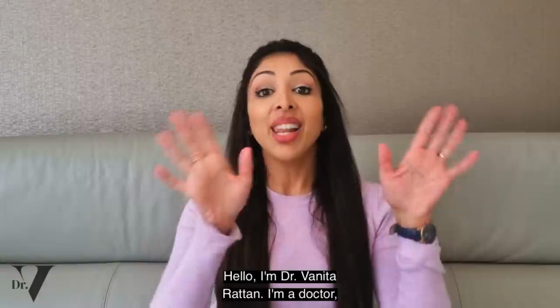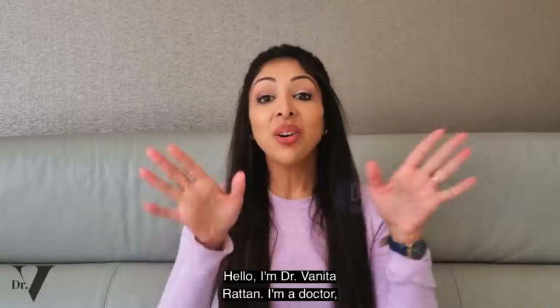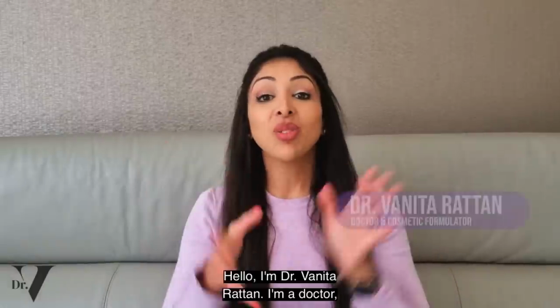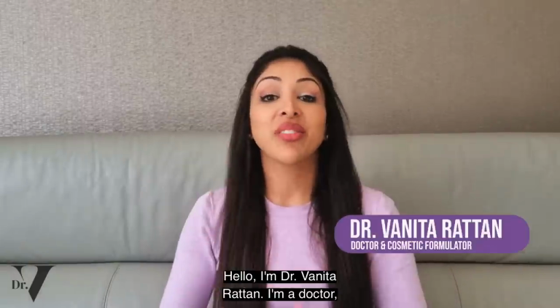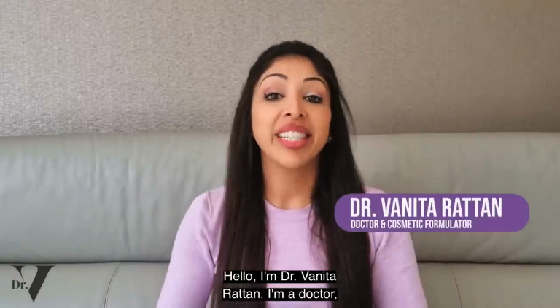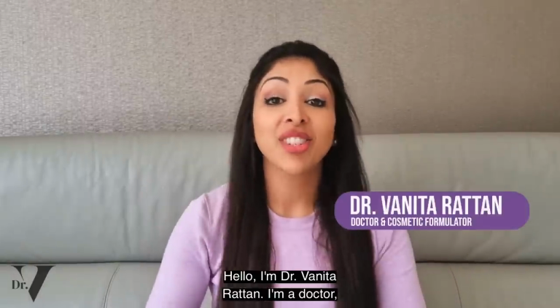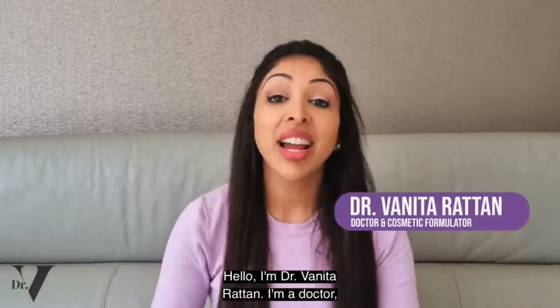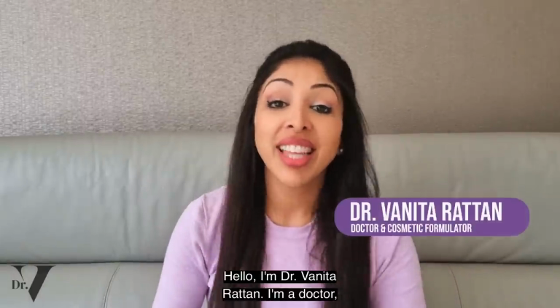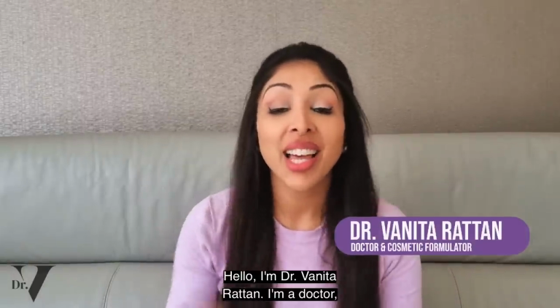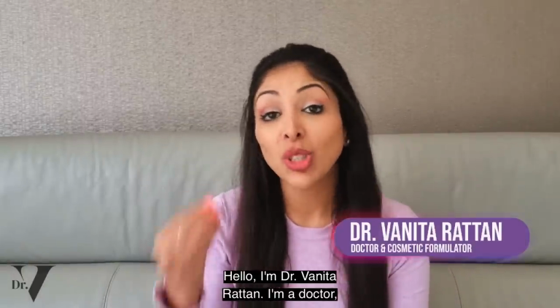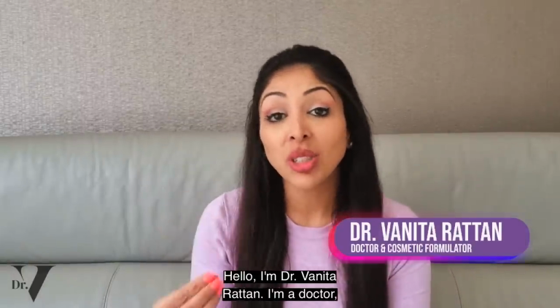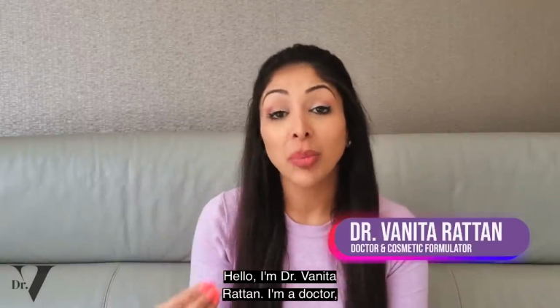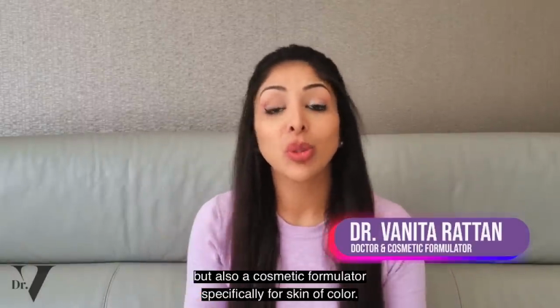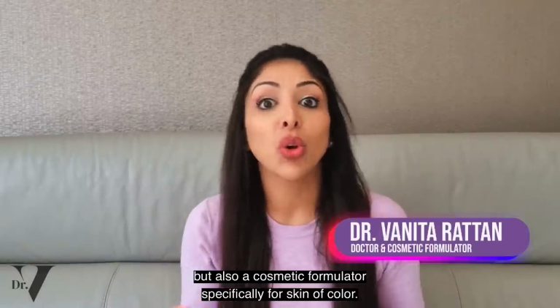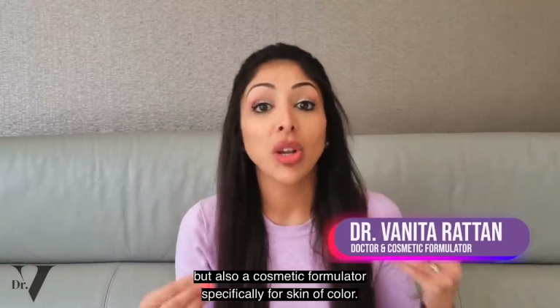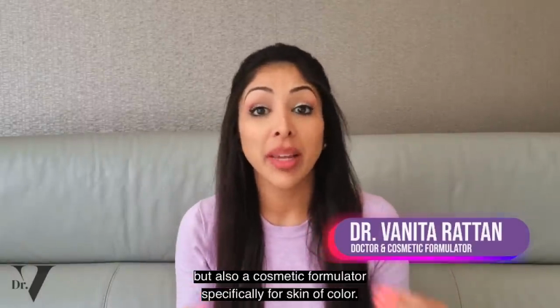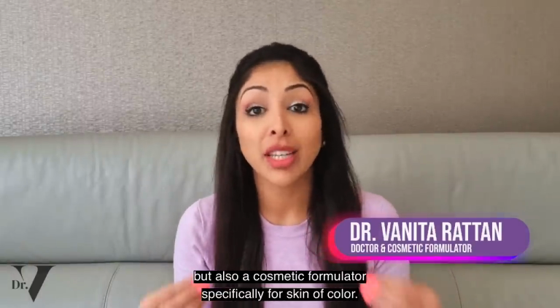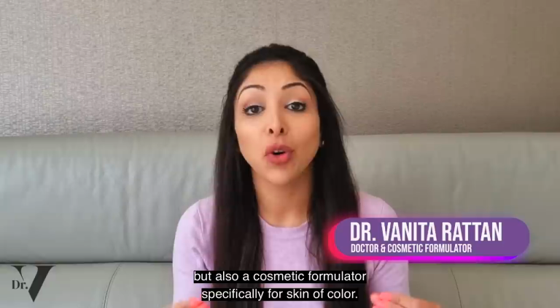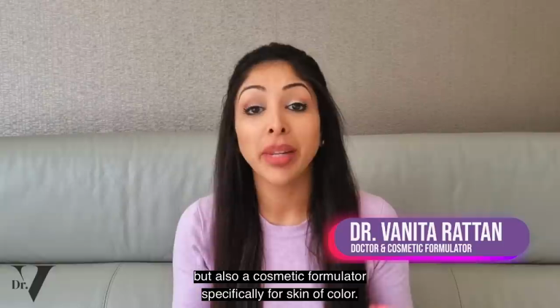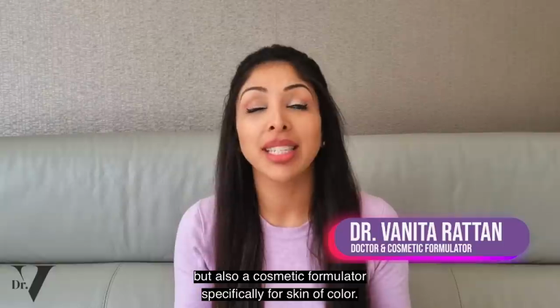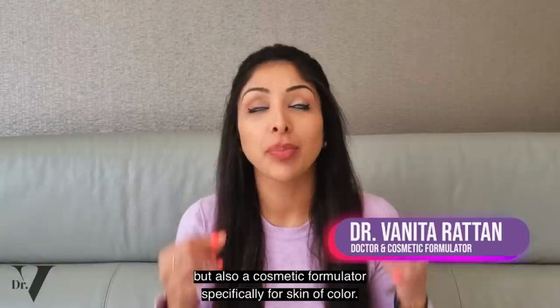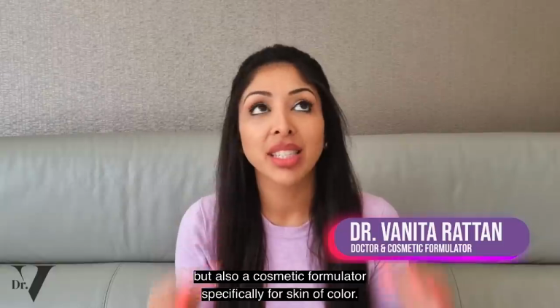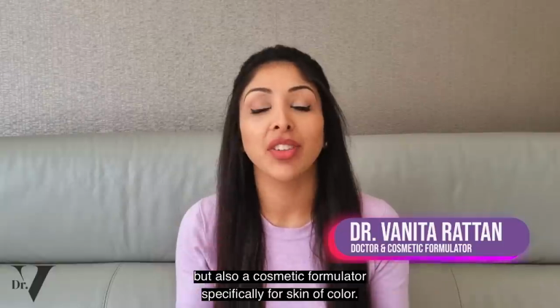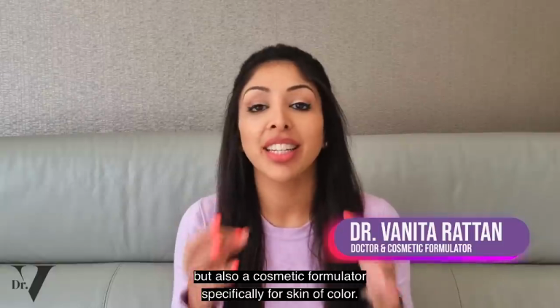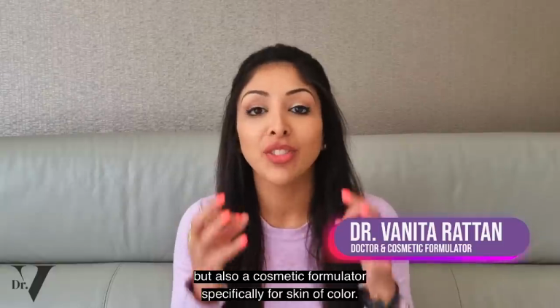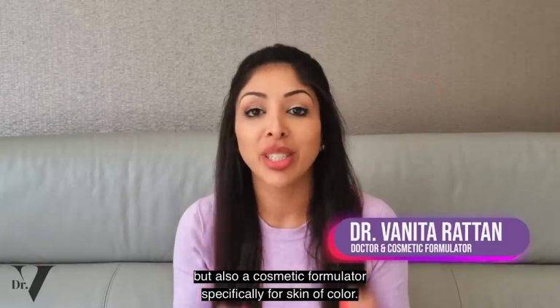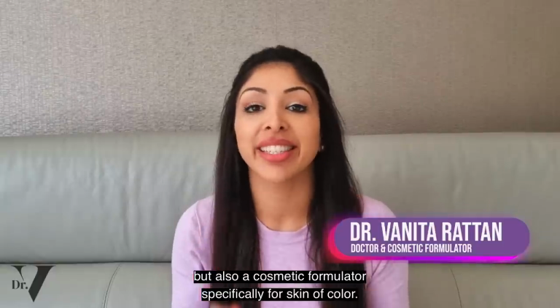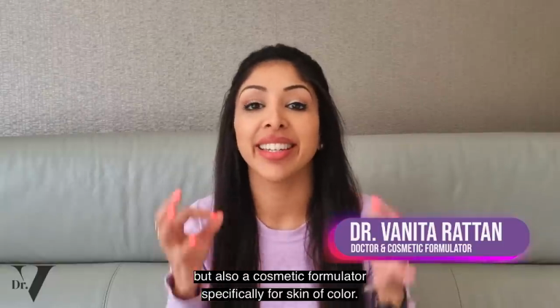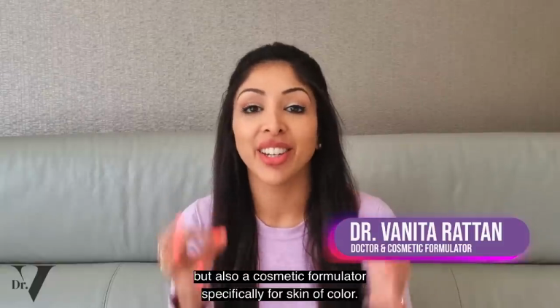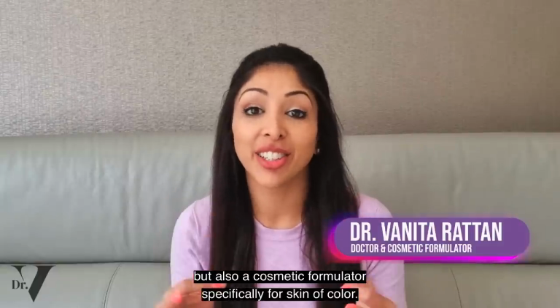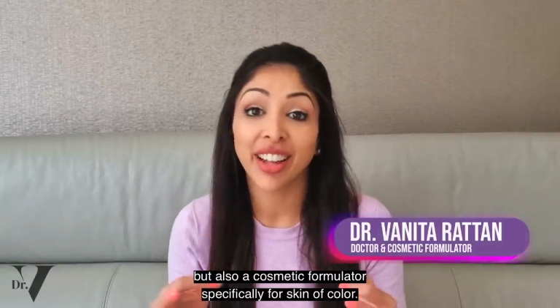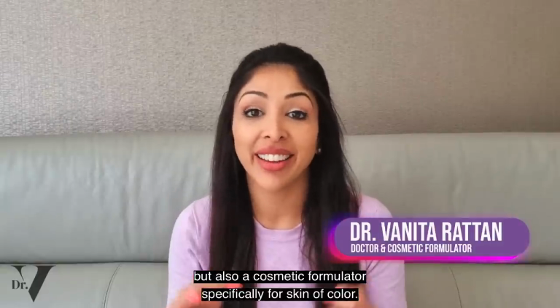Hello, I'm Dr. Benita Rattan. I'm a doctor but also a cosmetic formulator specifically for skin of colour.